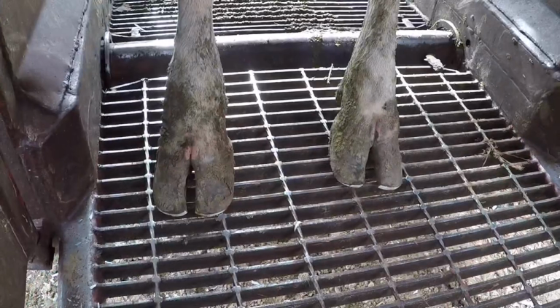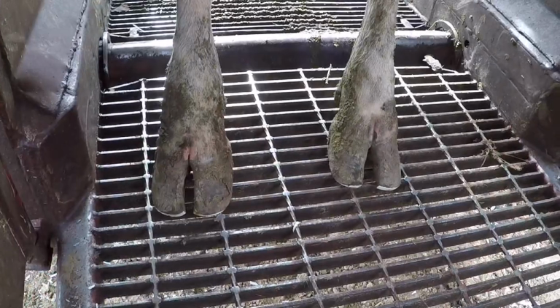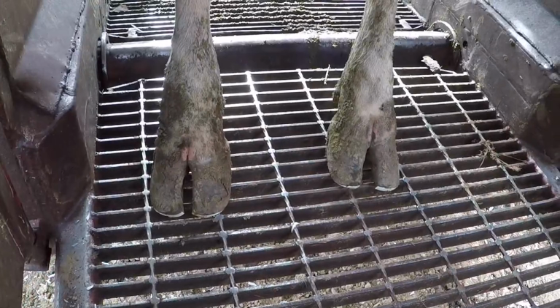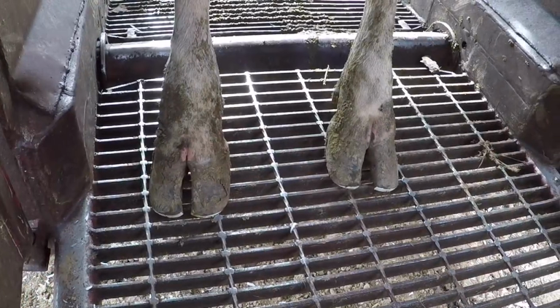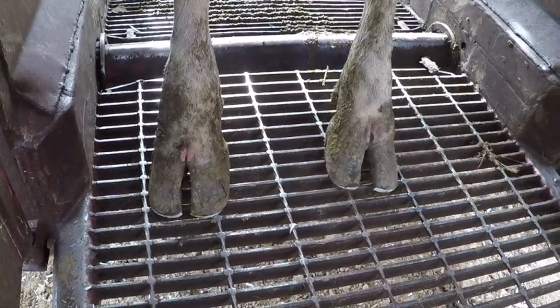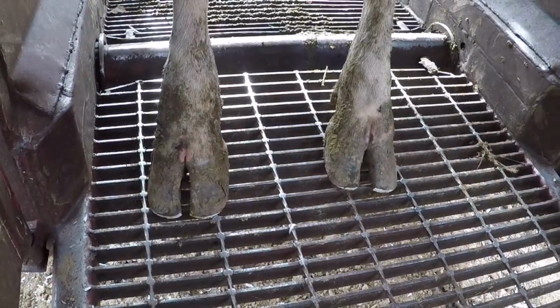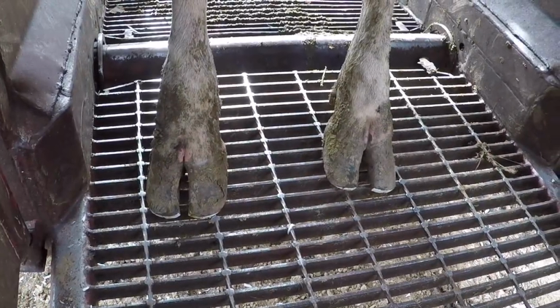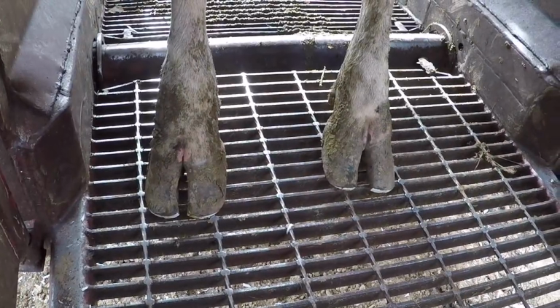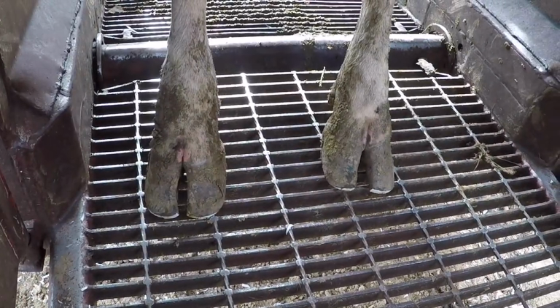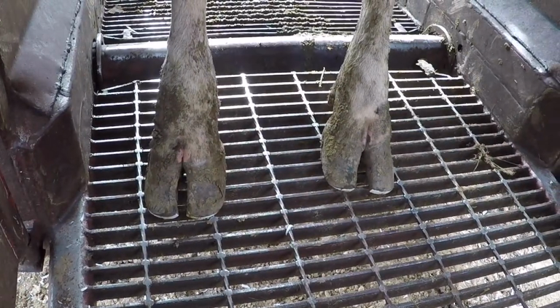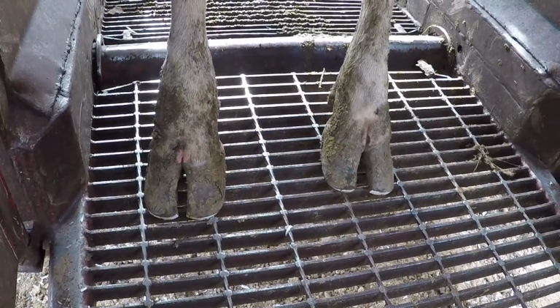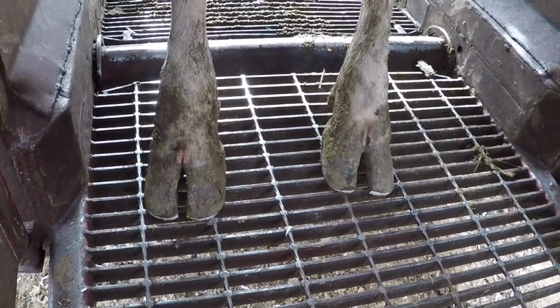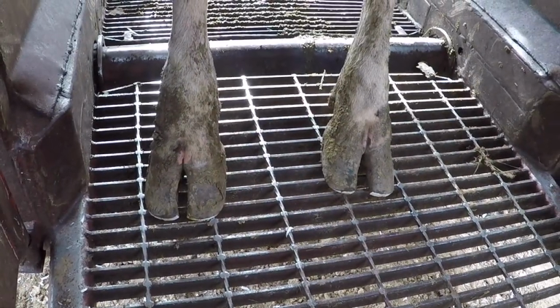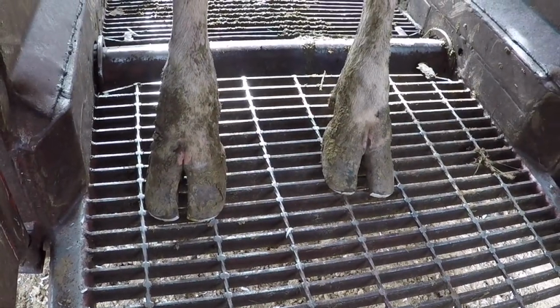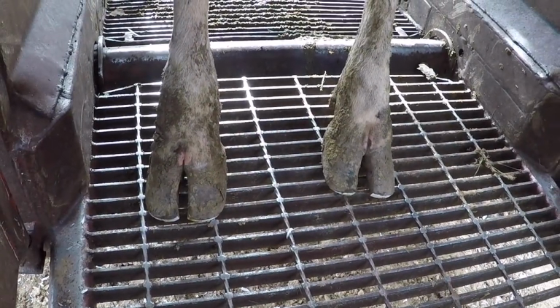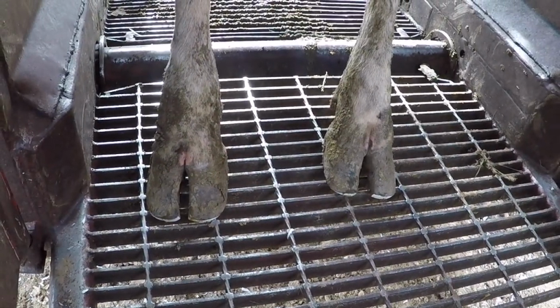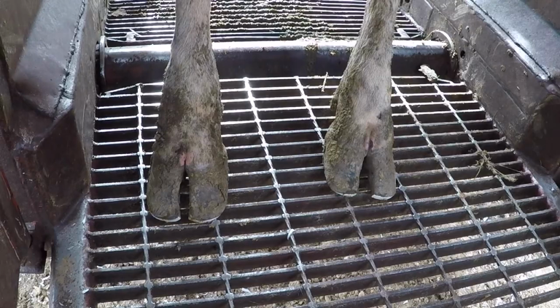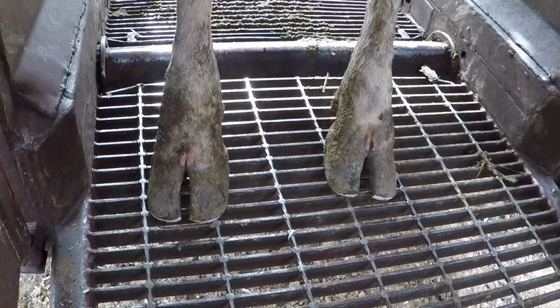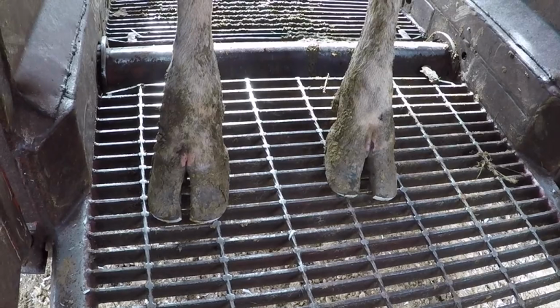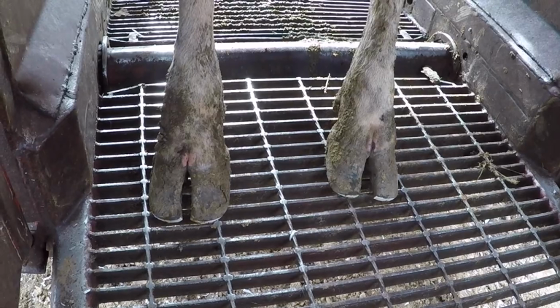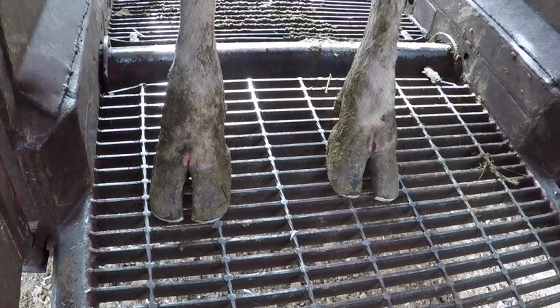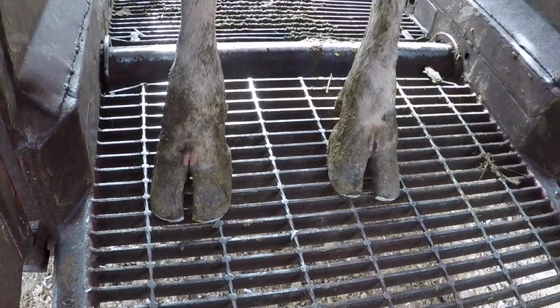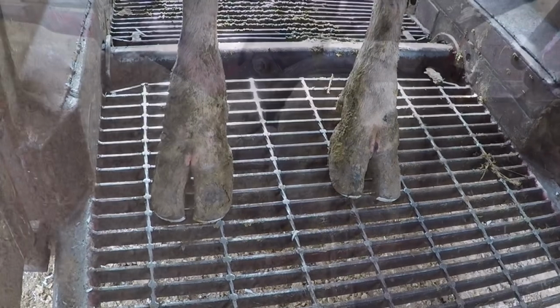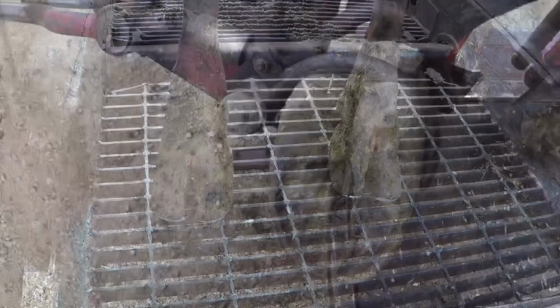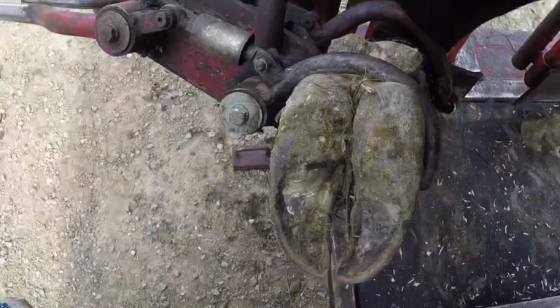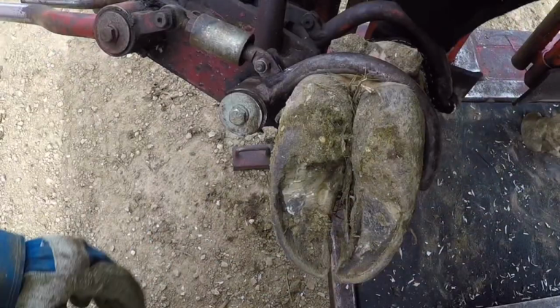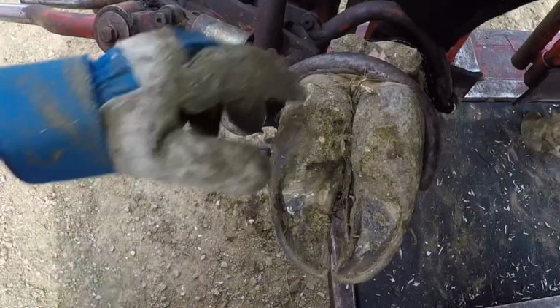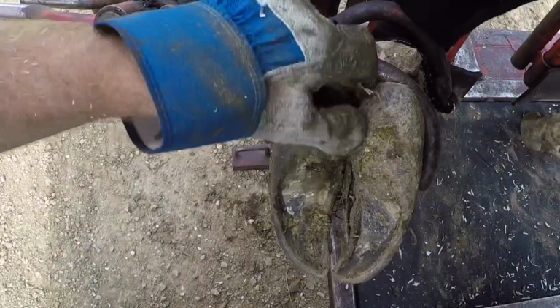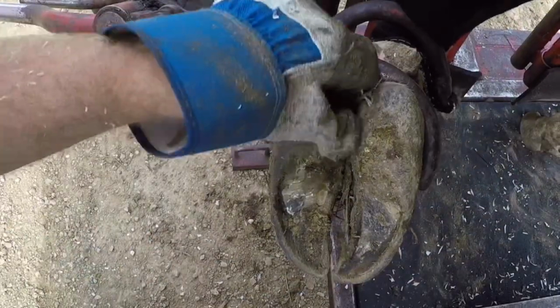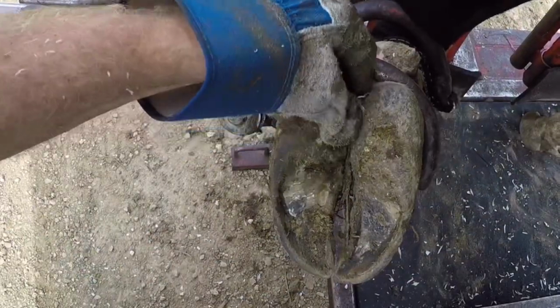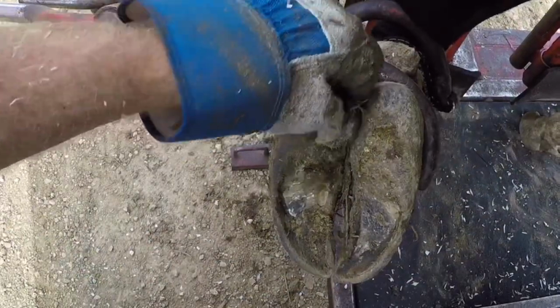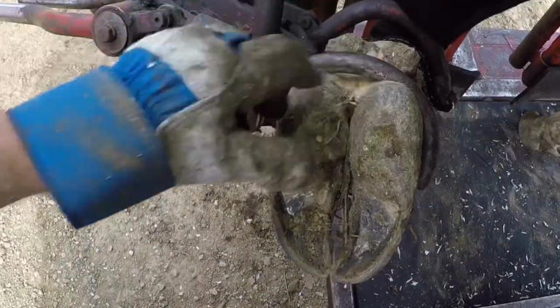And here you can get a look at those back feet all trimmed up. Now let's move on to the left front and get her finished up.